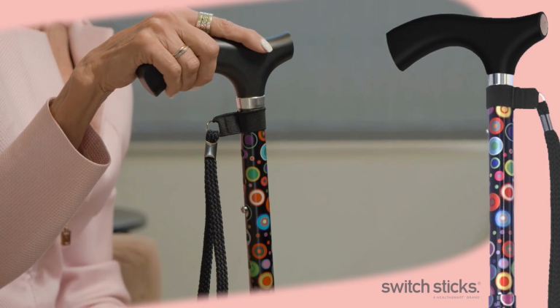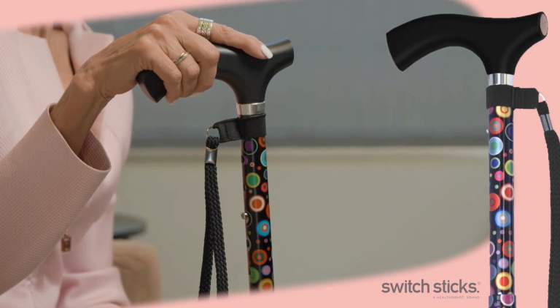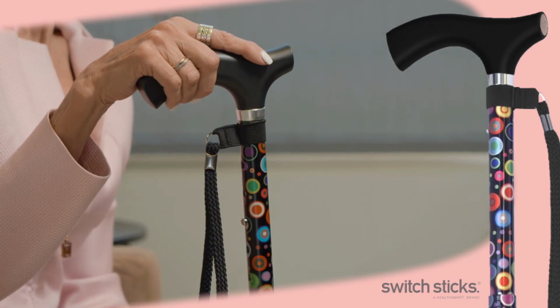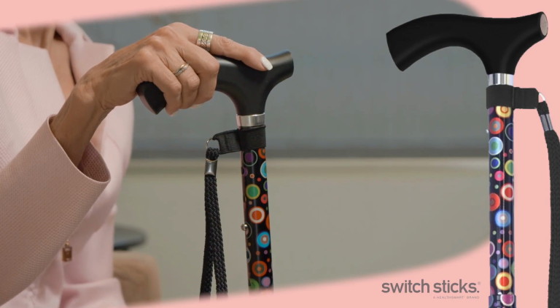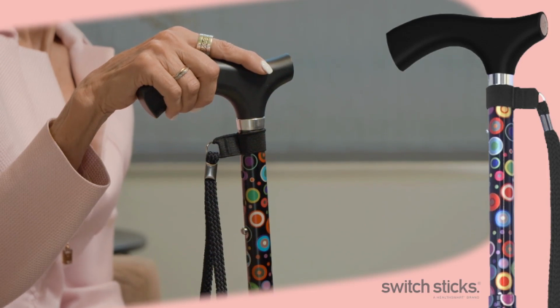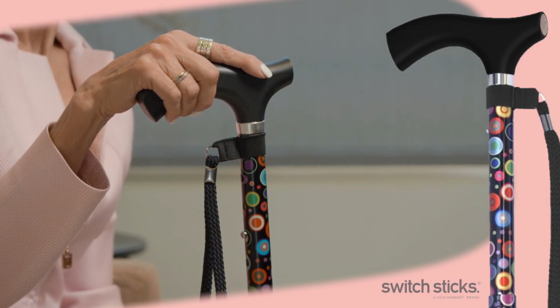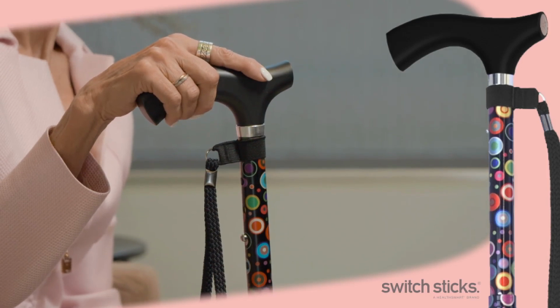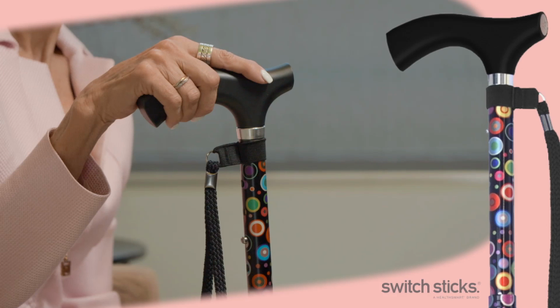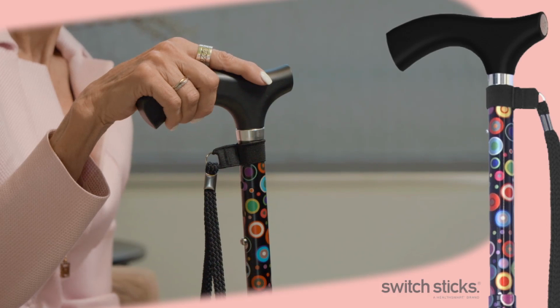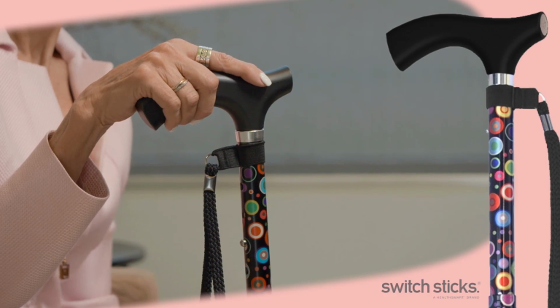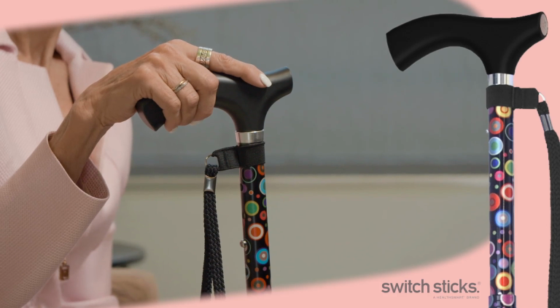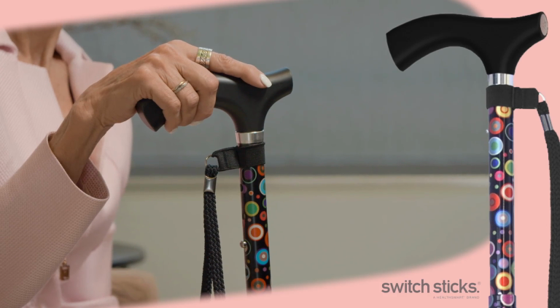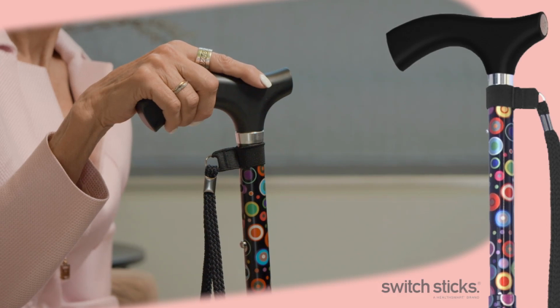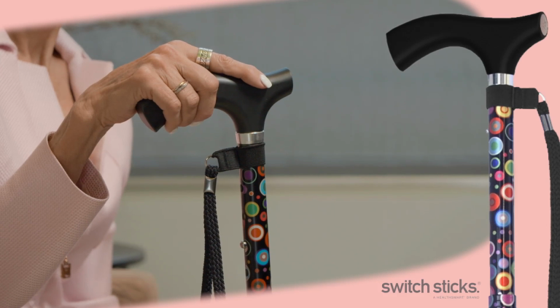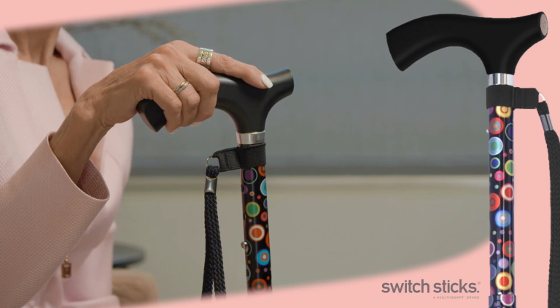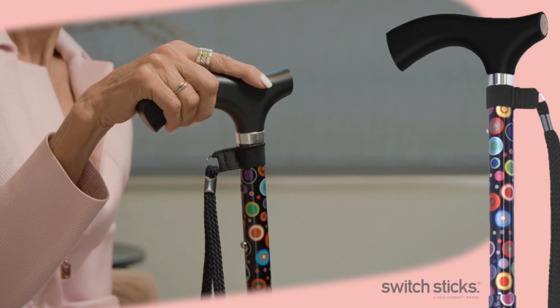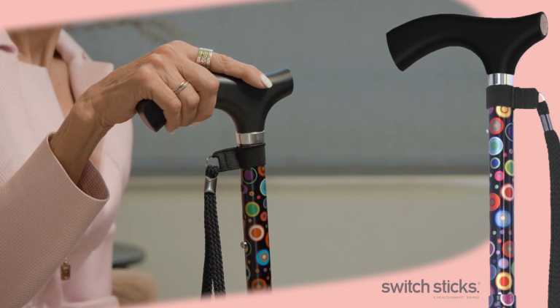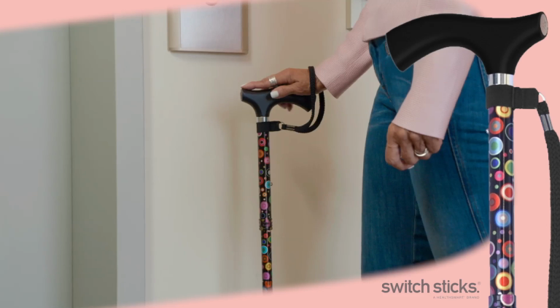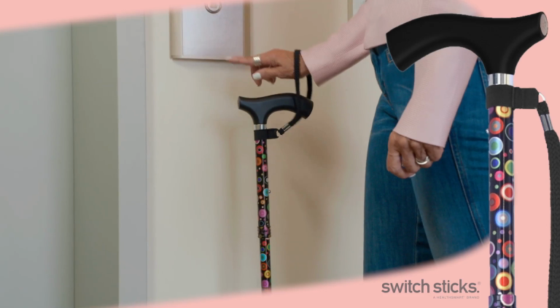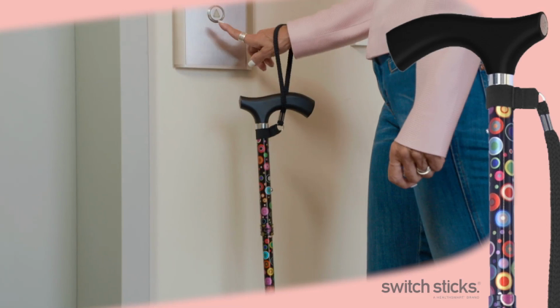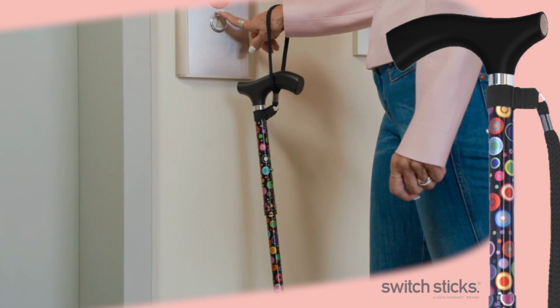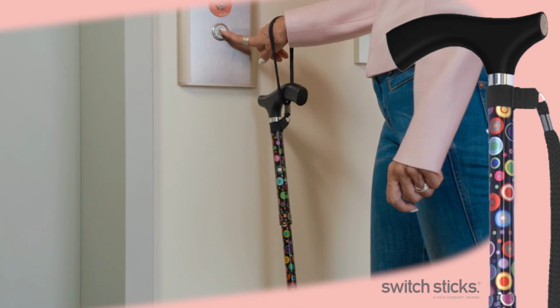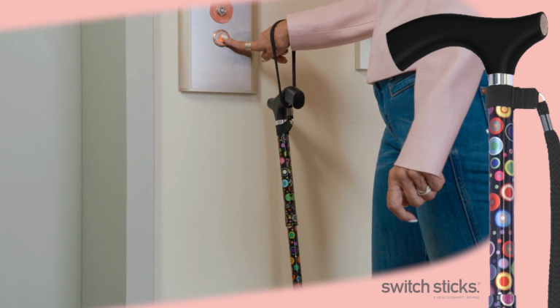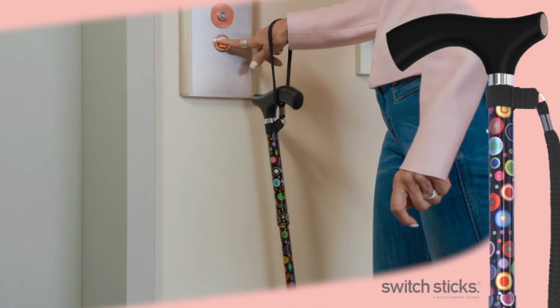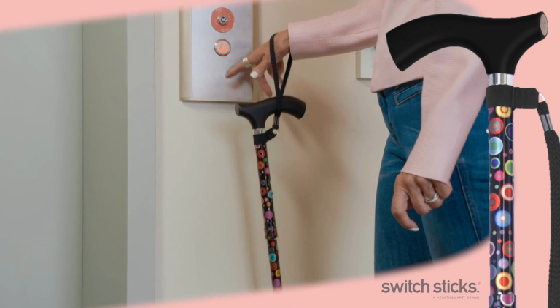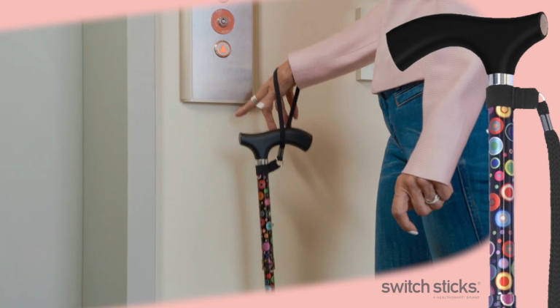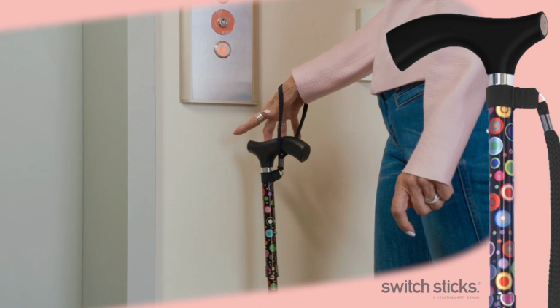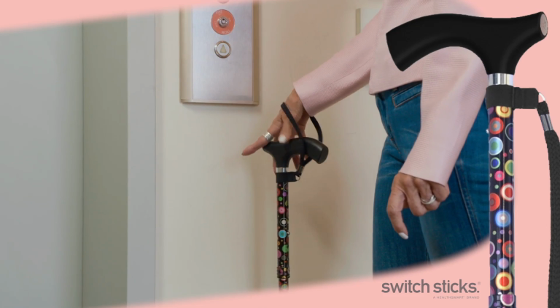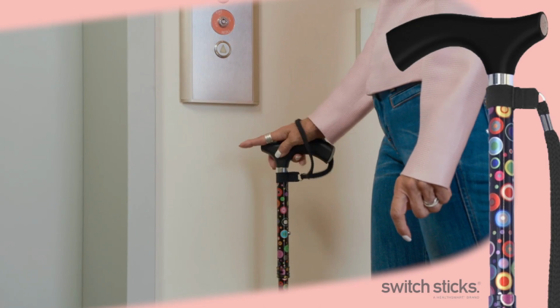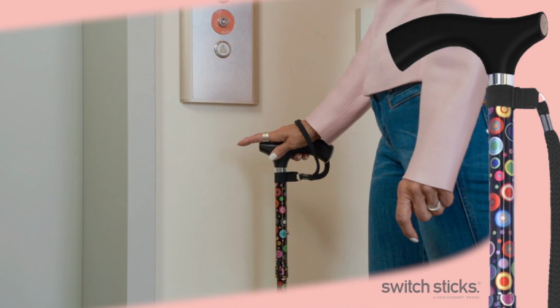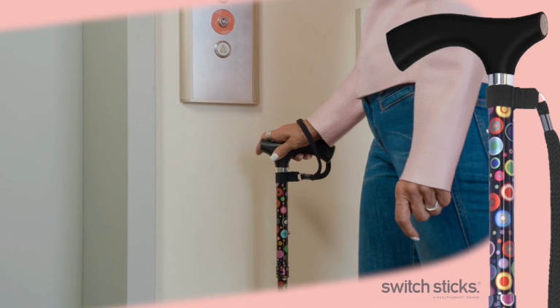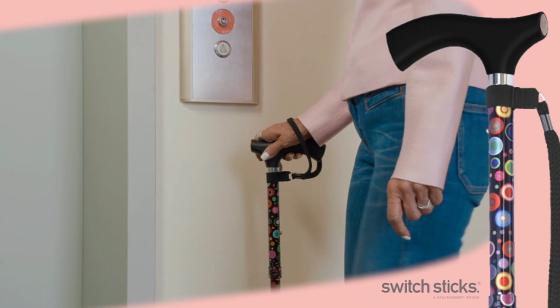They're all made with comfortable, ergonomically shaped real wood handles and a removable wrist strap for added security when you need it.